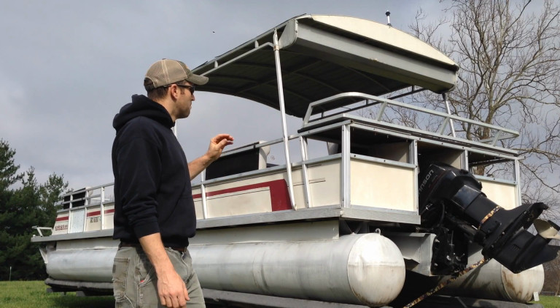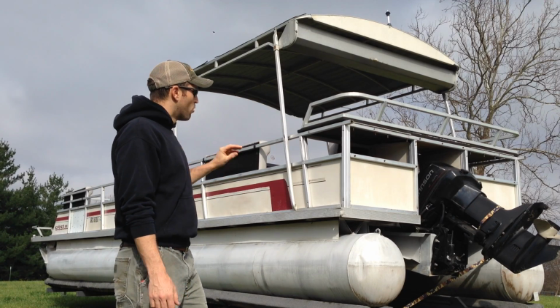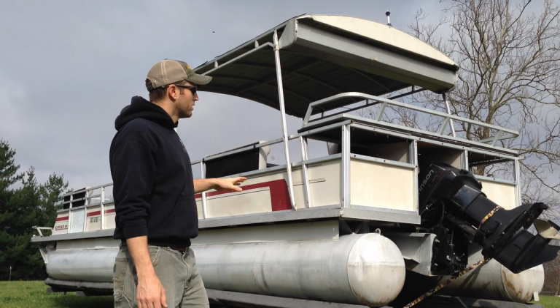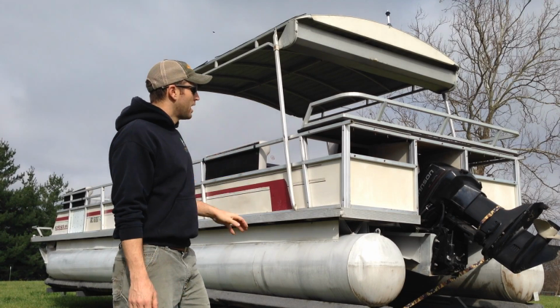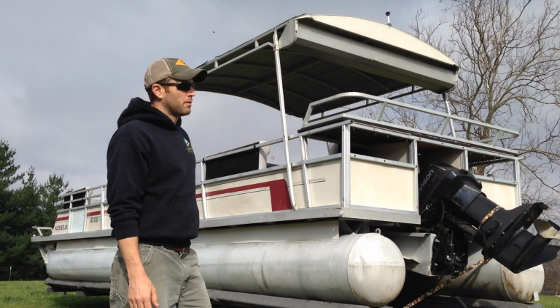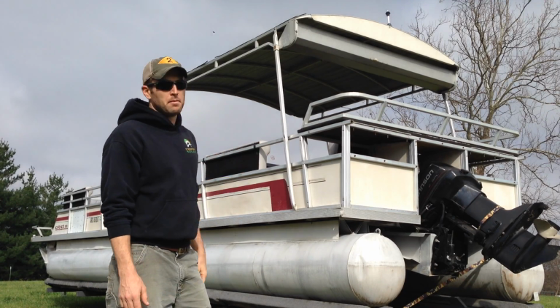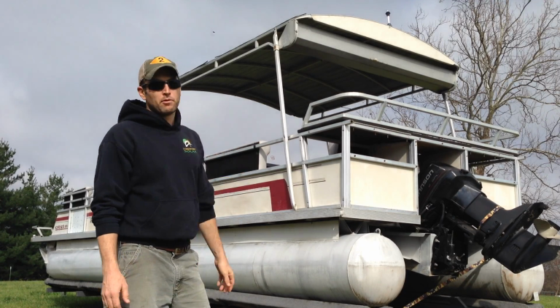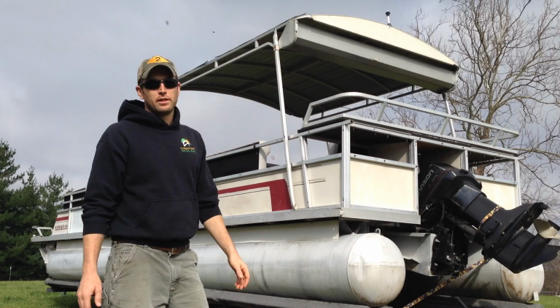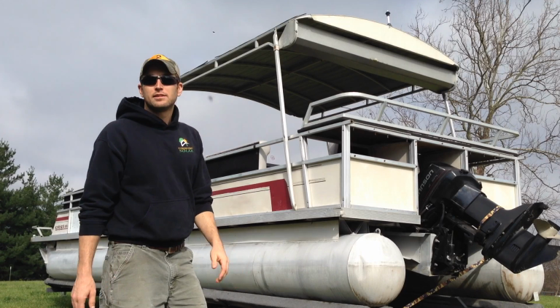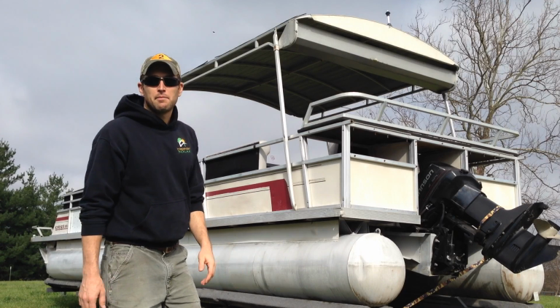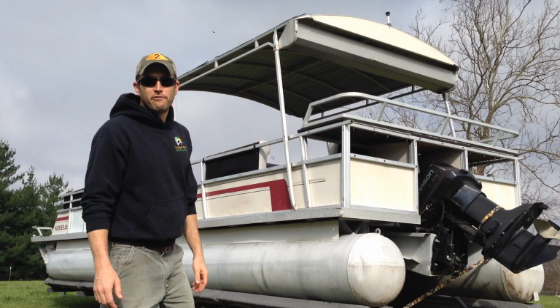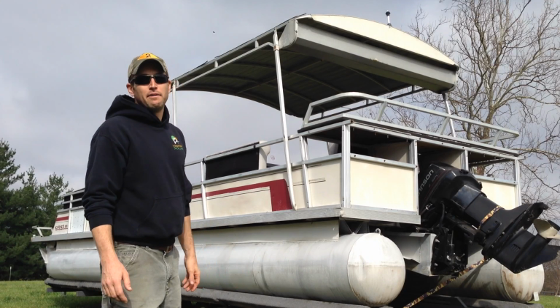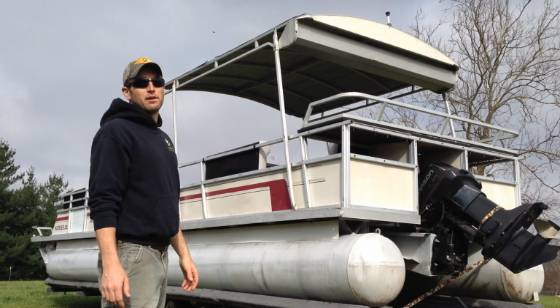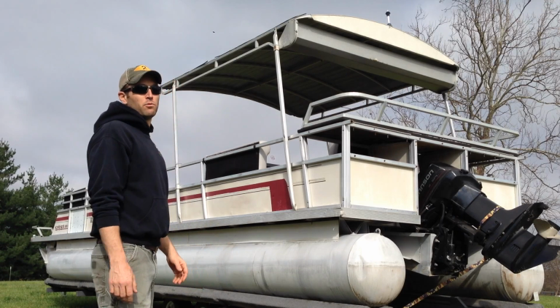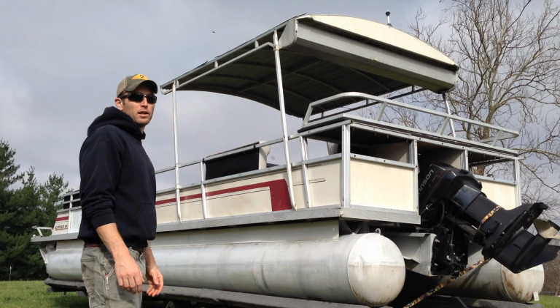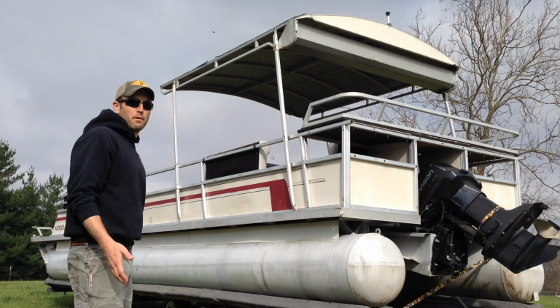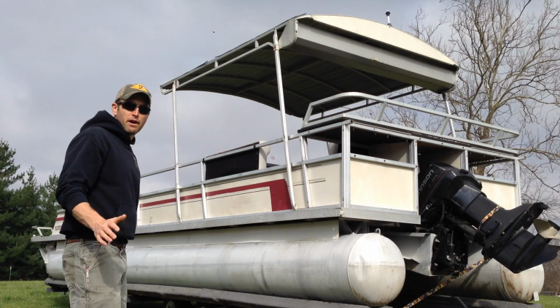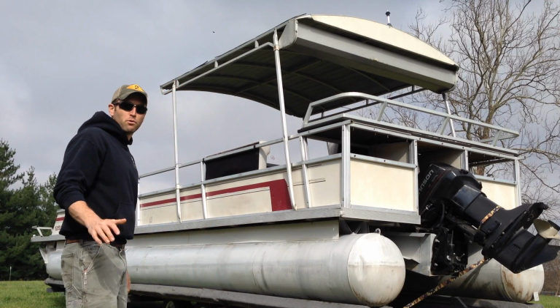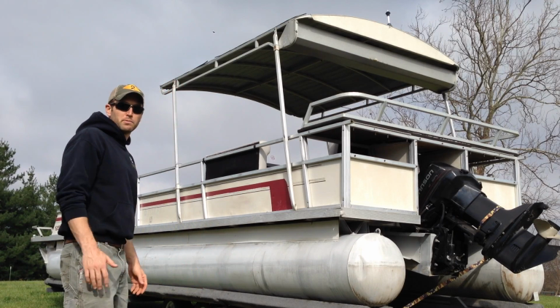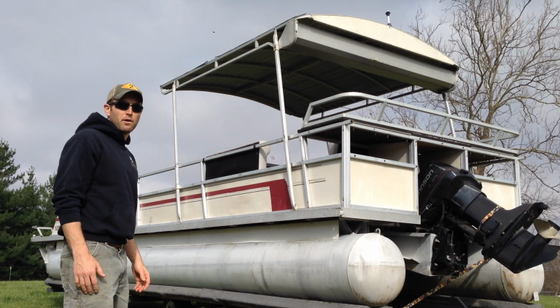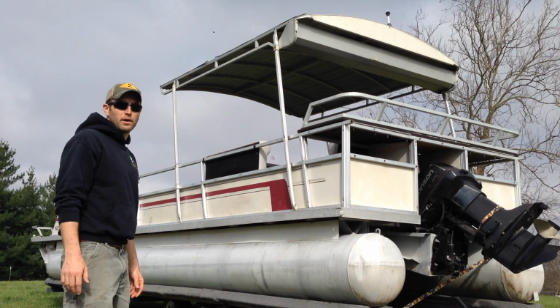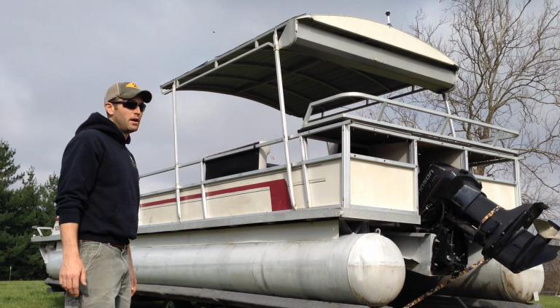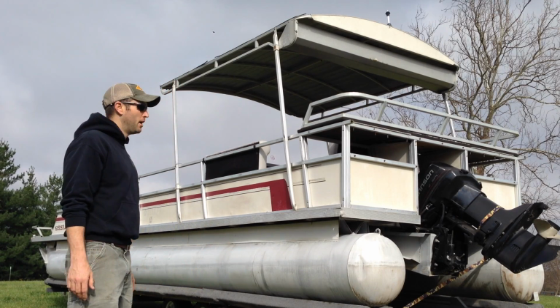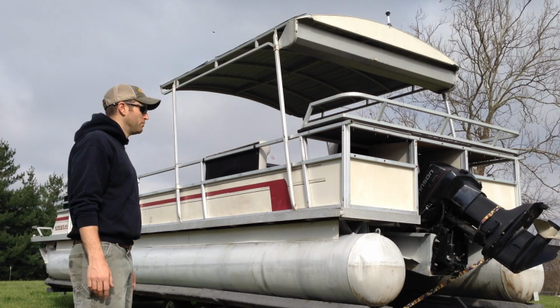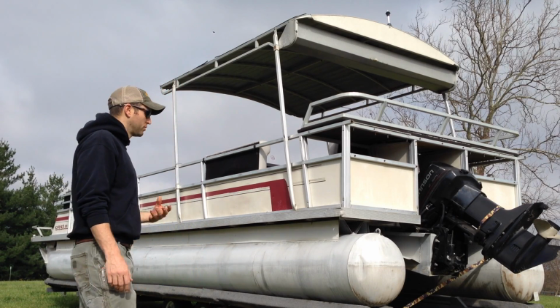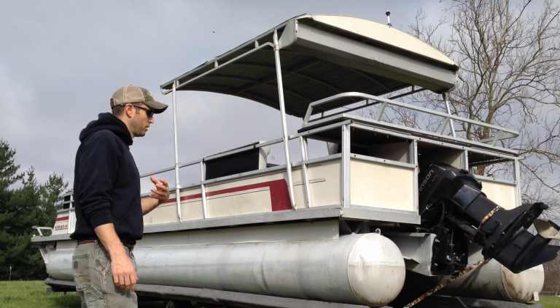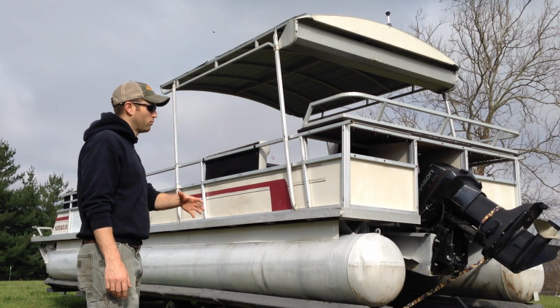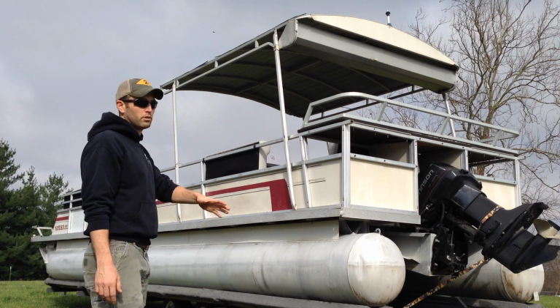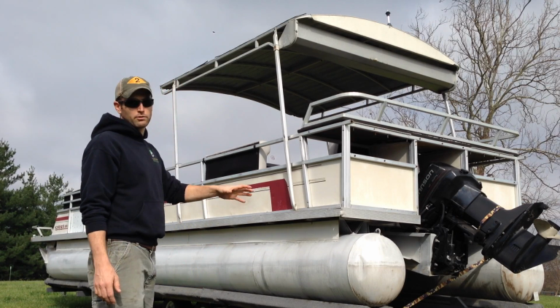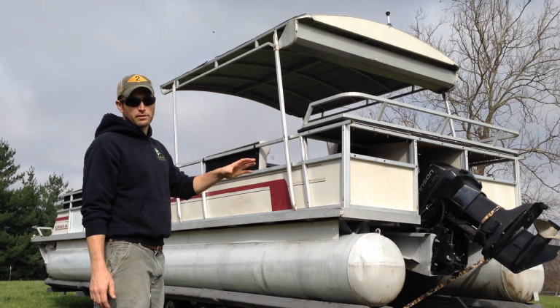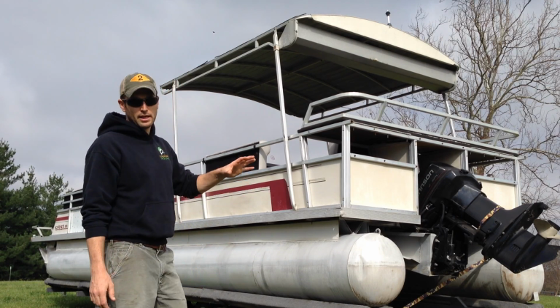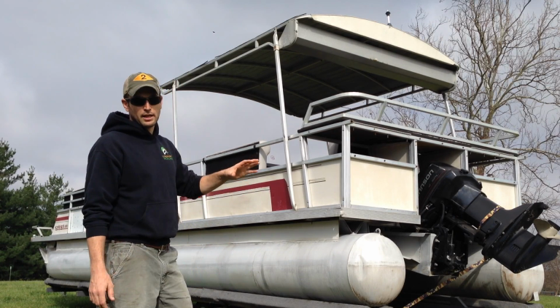More than likely I'm going to be running this at about 5,000 watts — about 5 horsepower — just tooling around the lake.